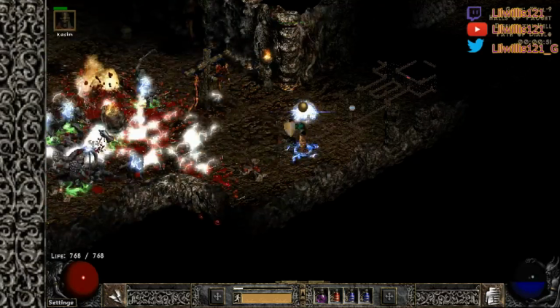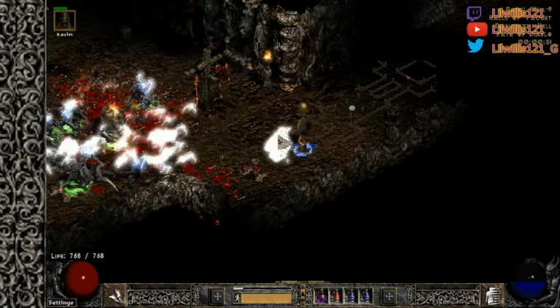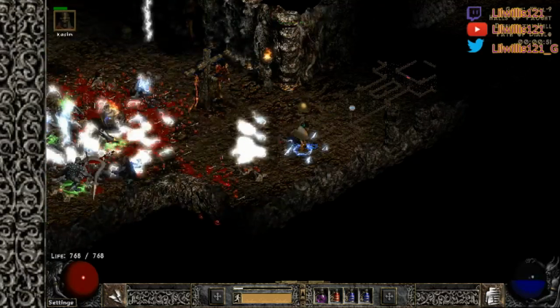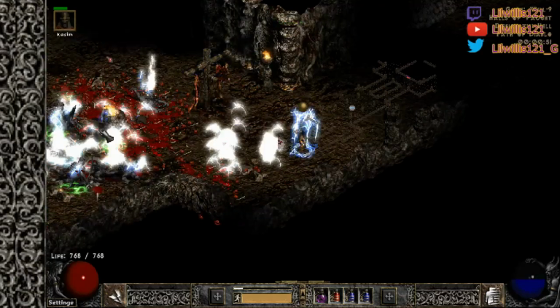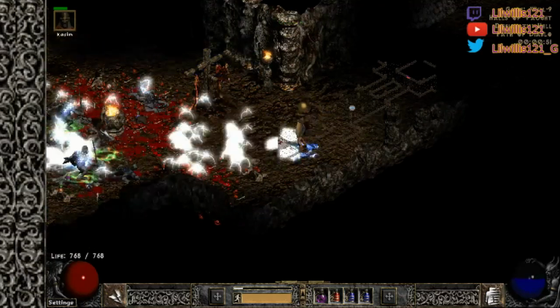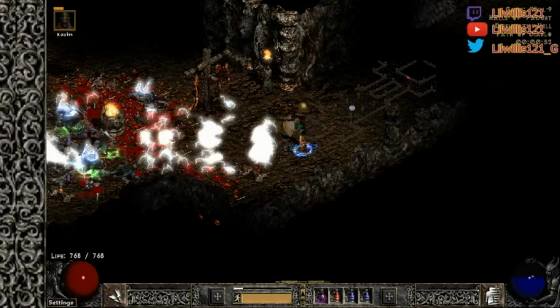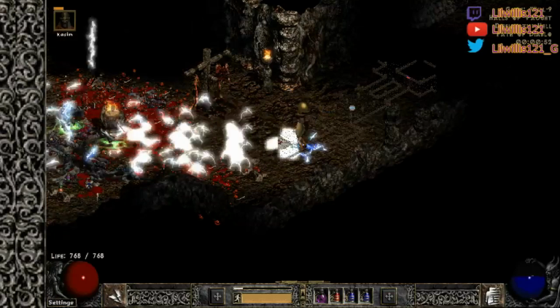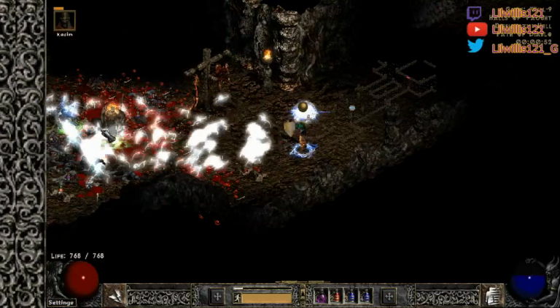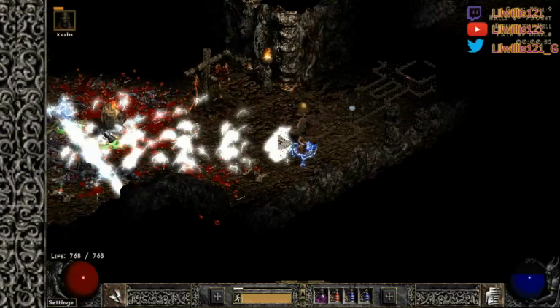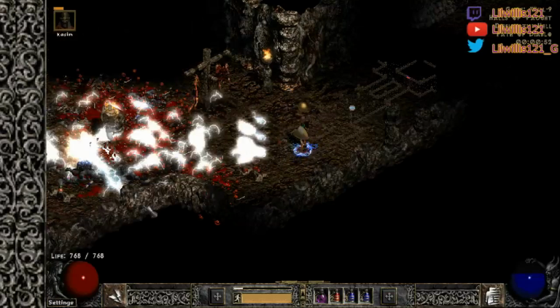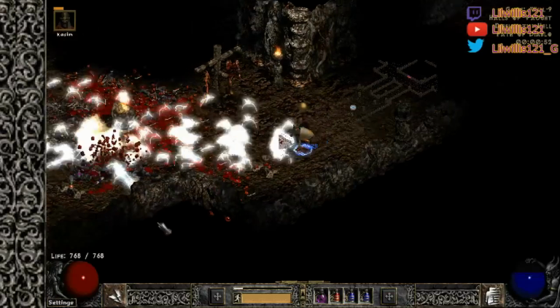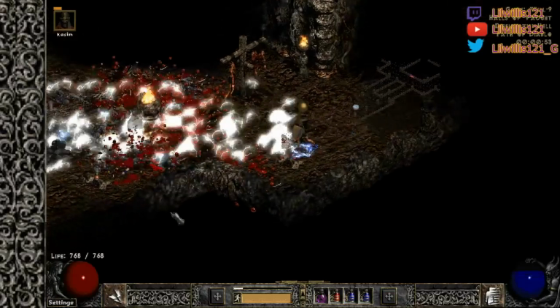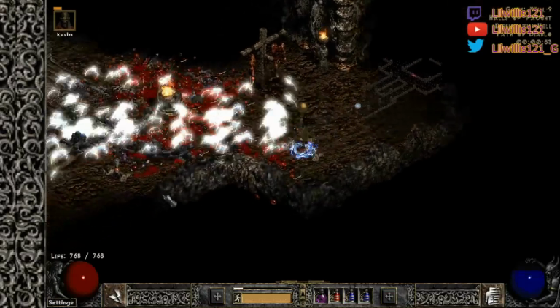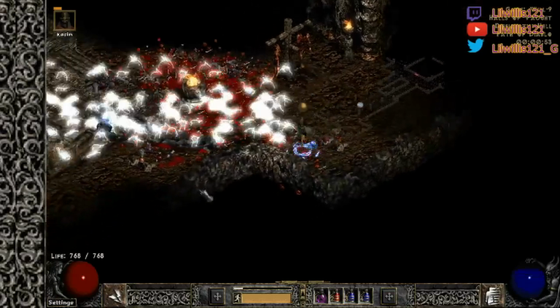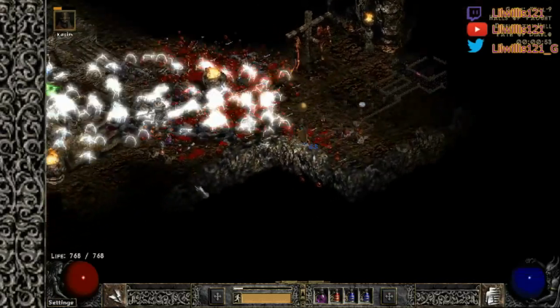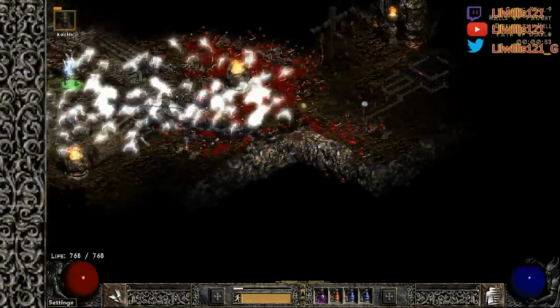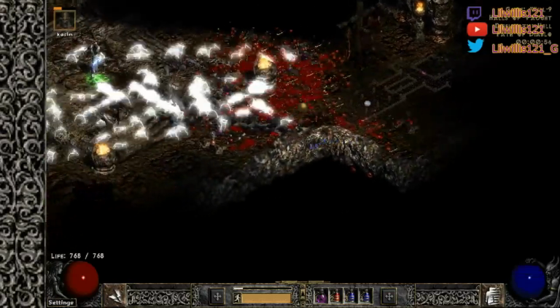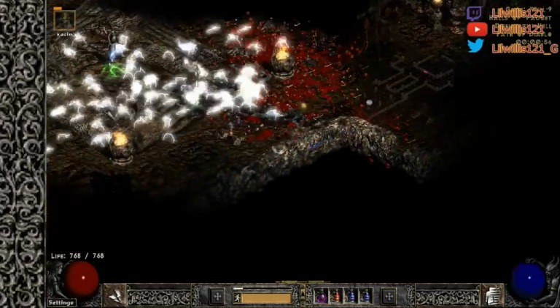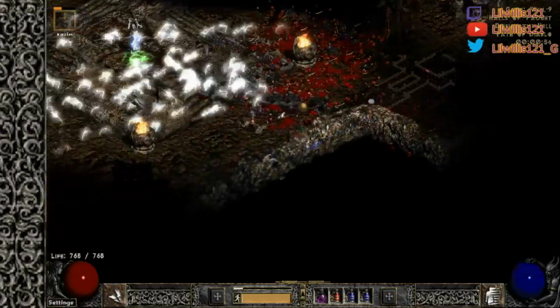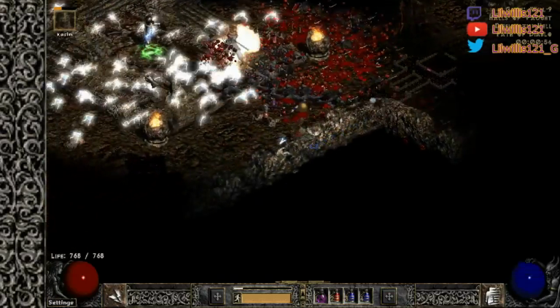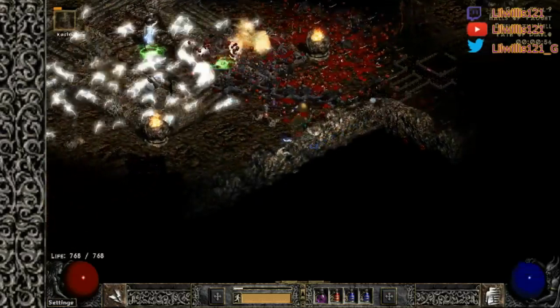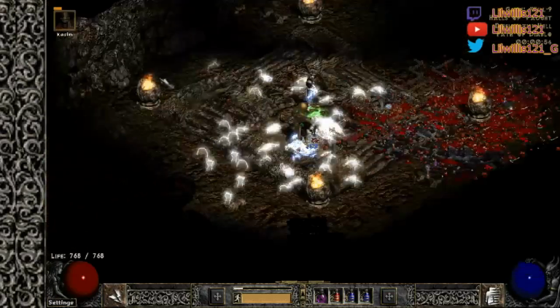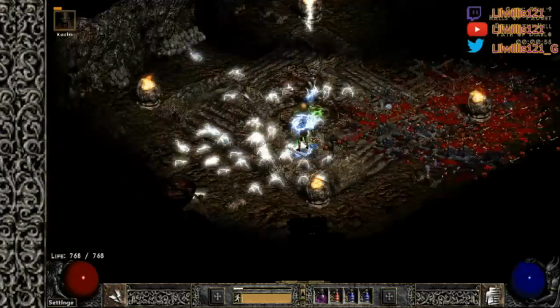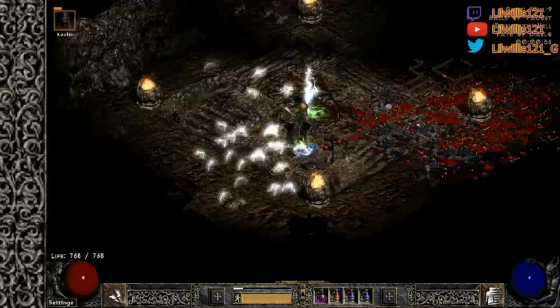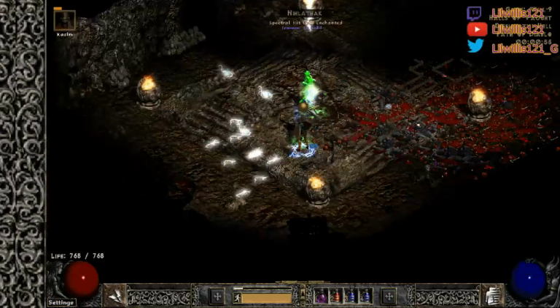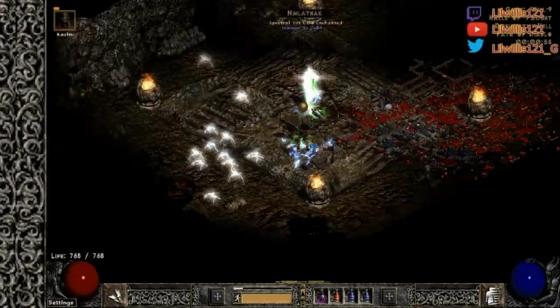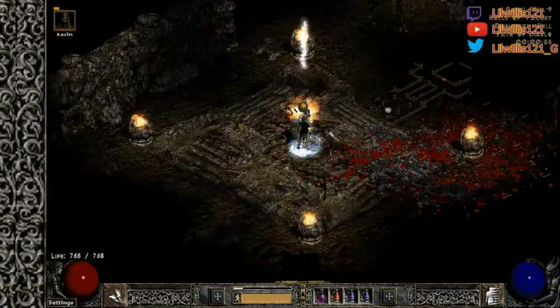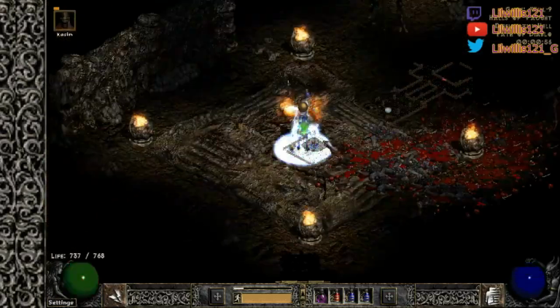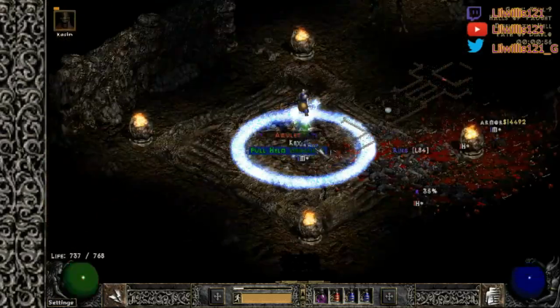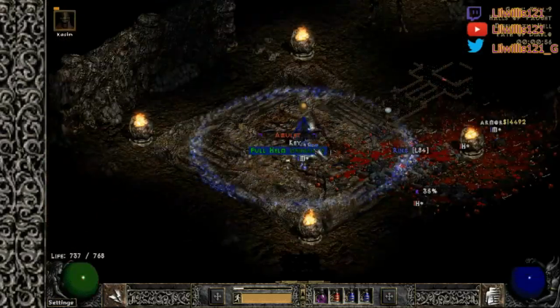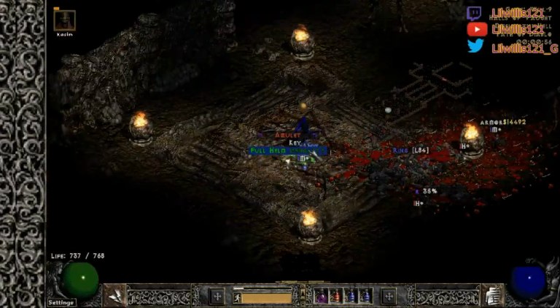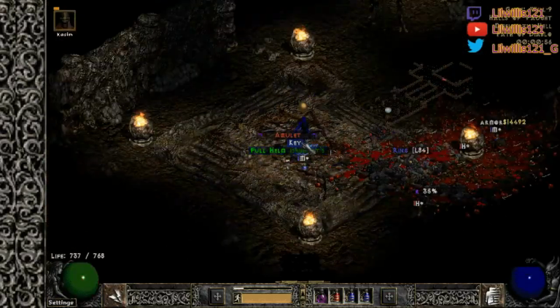You just got to watch your mercenary because he'll run in and get Corpse Exploded to death. So you can either precast like this and sit on the outside, especially if you don't have insane gear or Infinity. Otherwise, you can also just telestomp them.